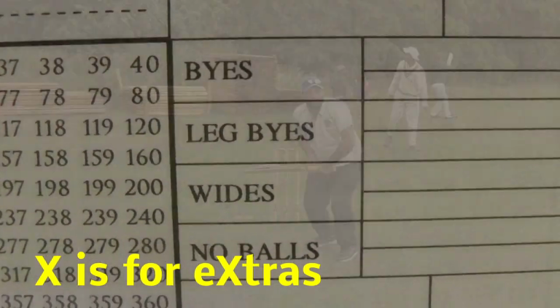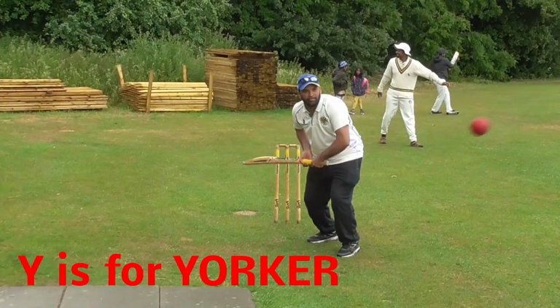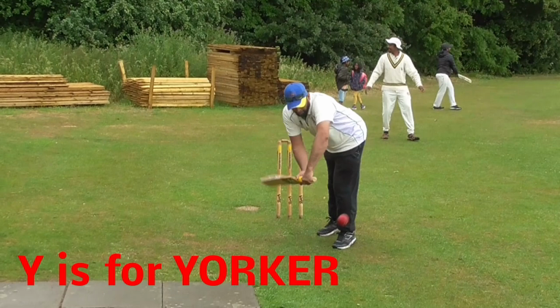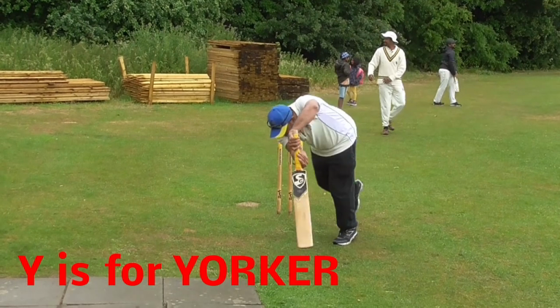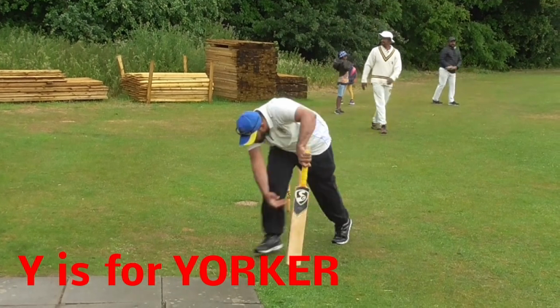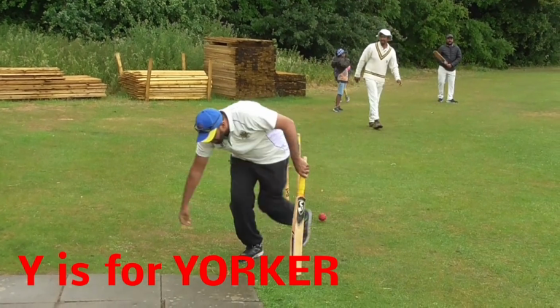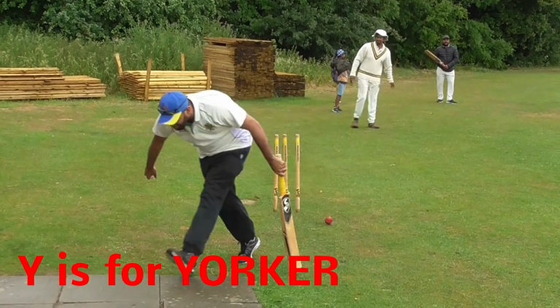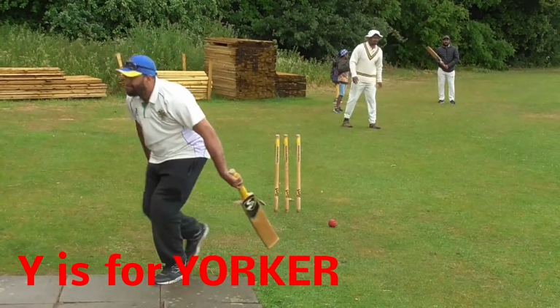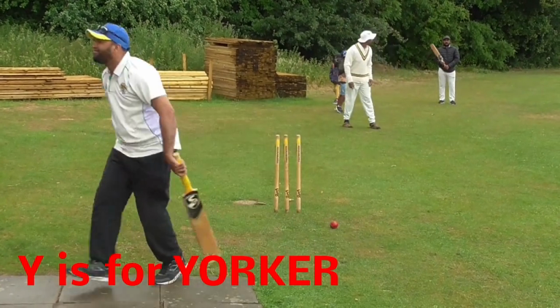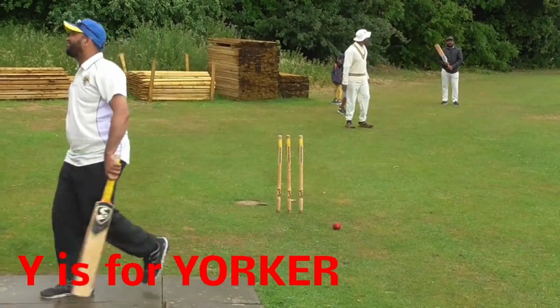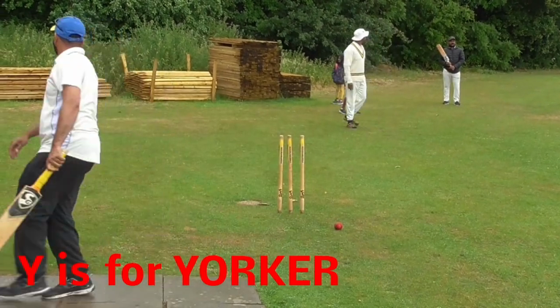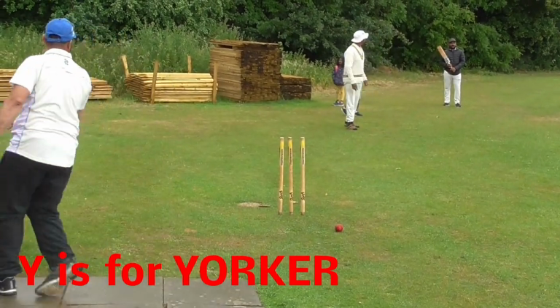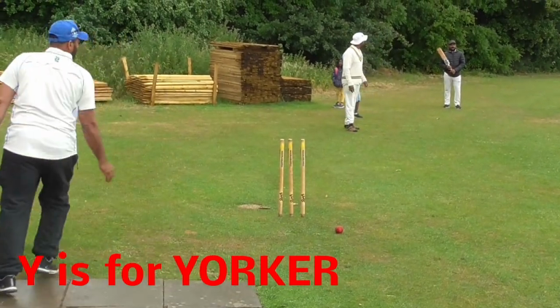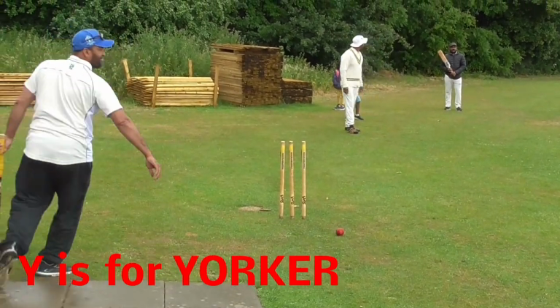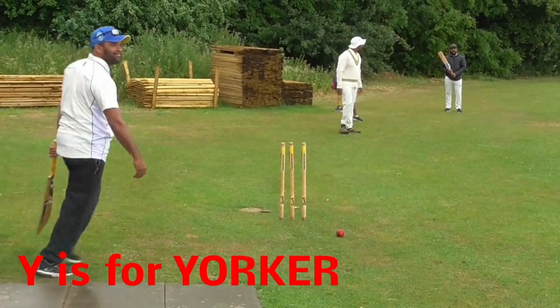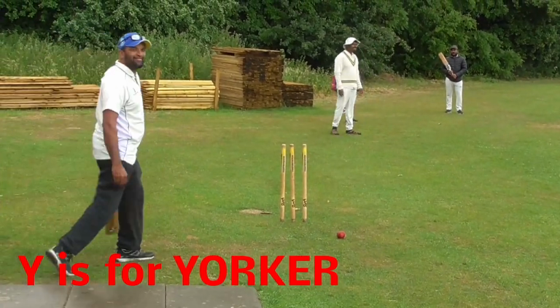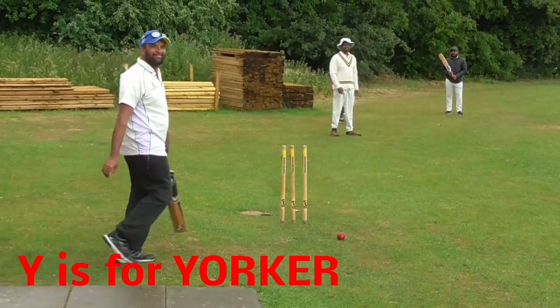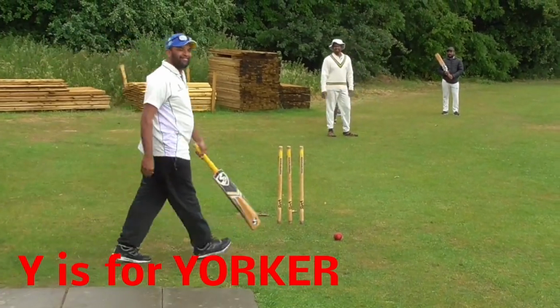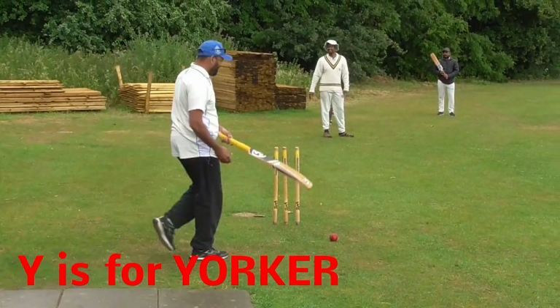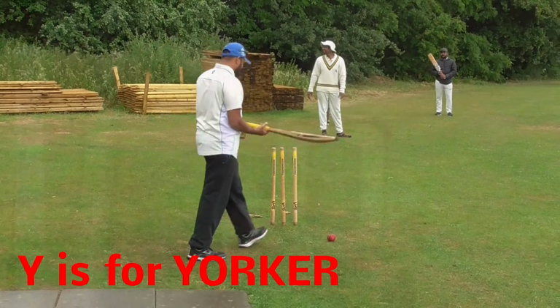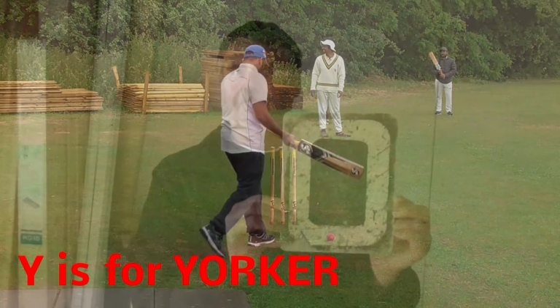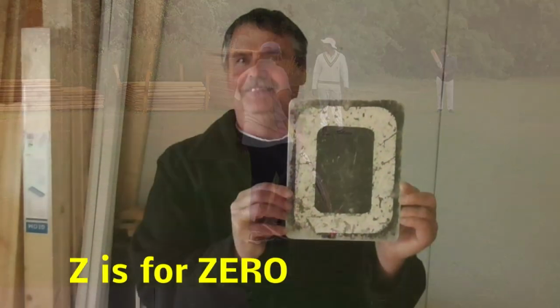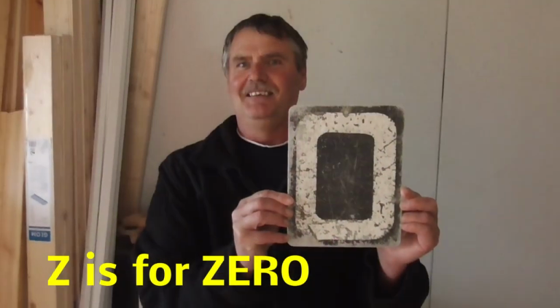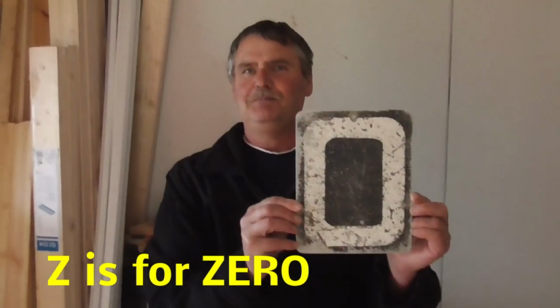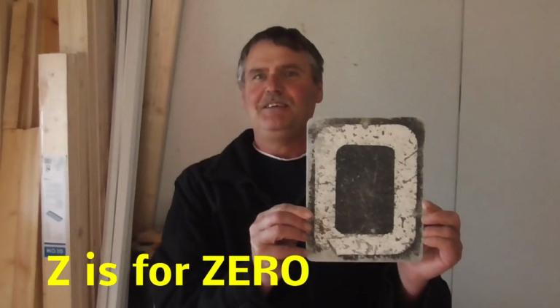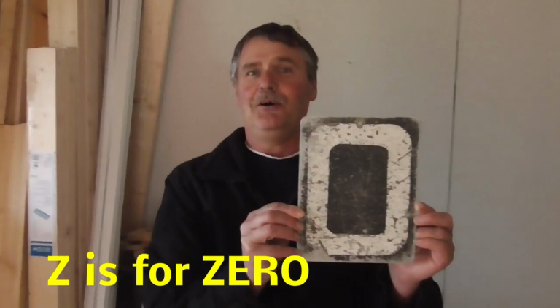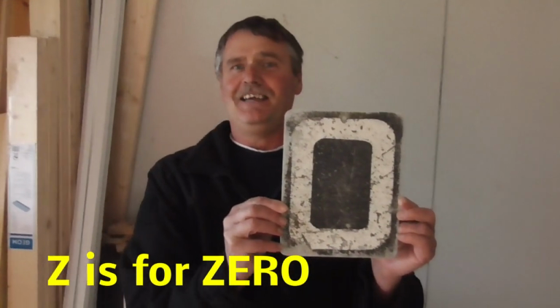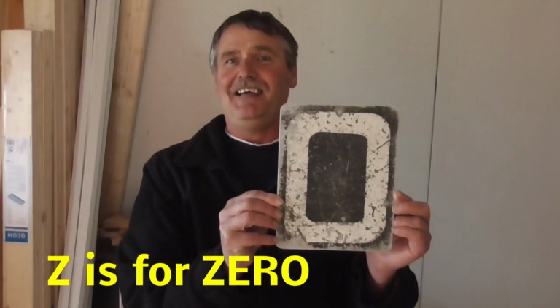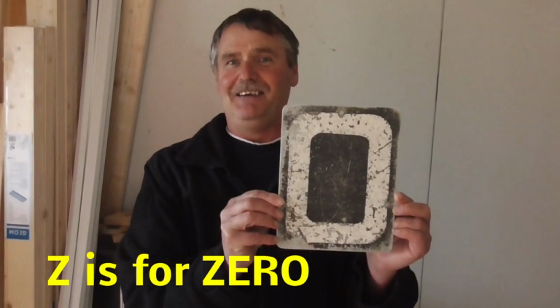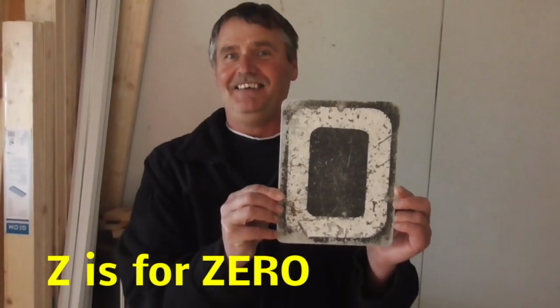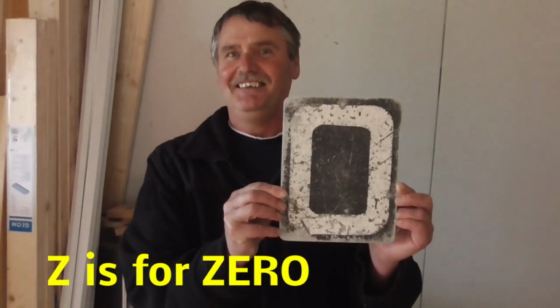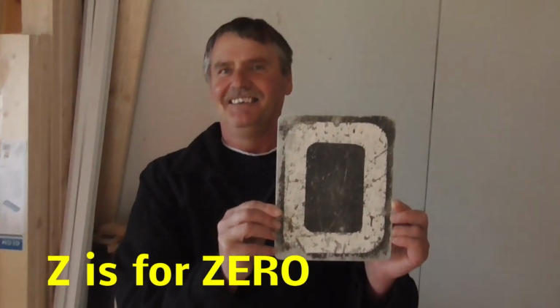Y is for Yorker. Try to keep that one out. Brilliant! Z is for zero. Golden diamond duck.